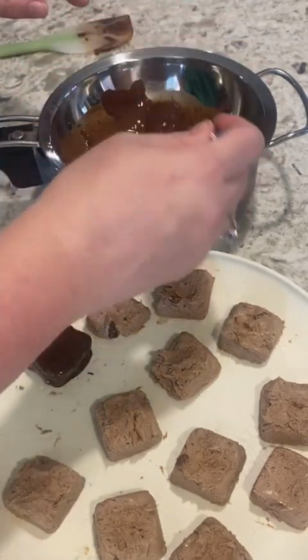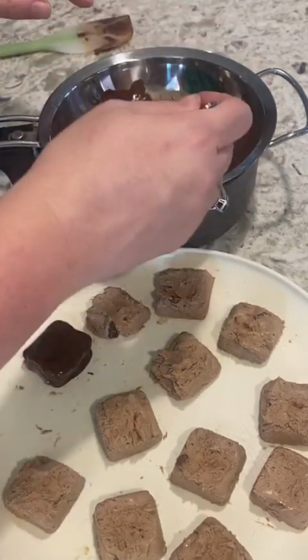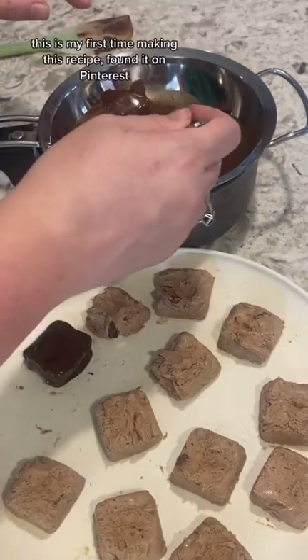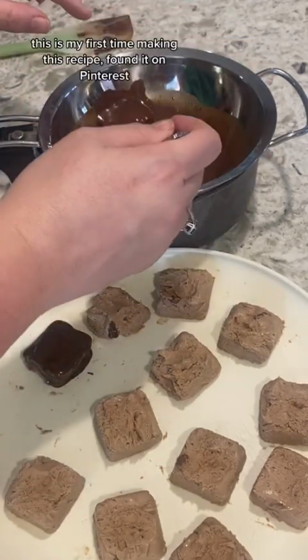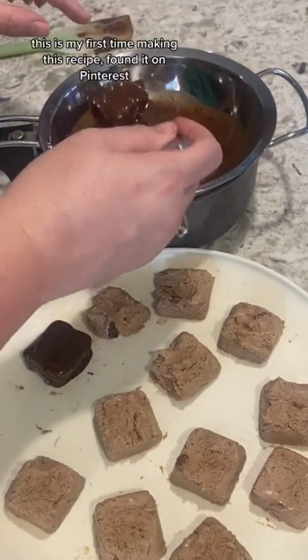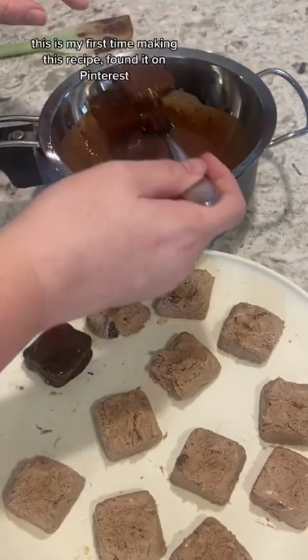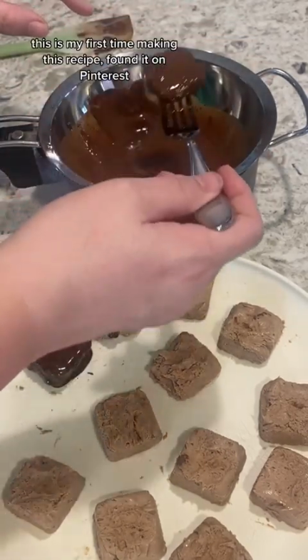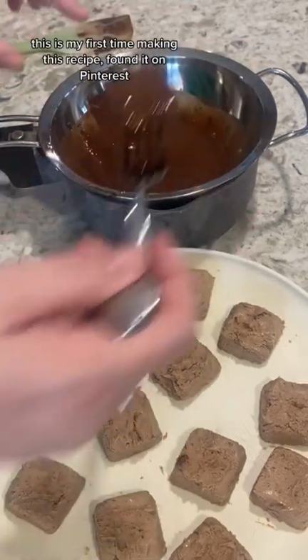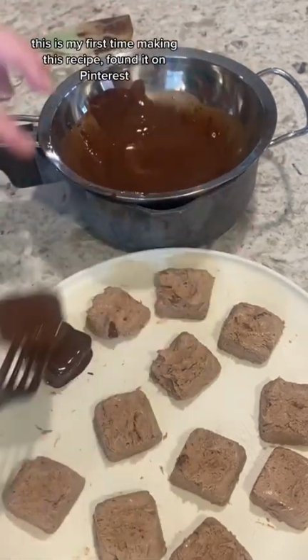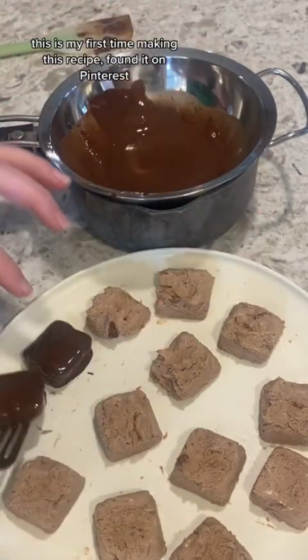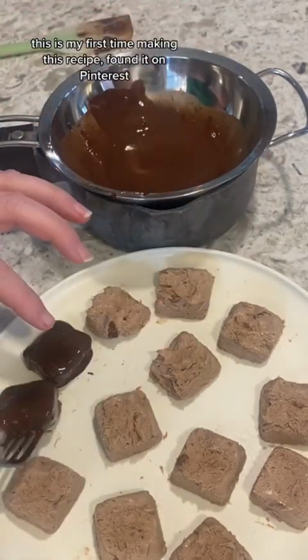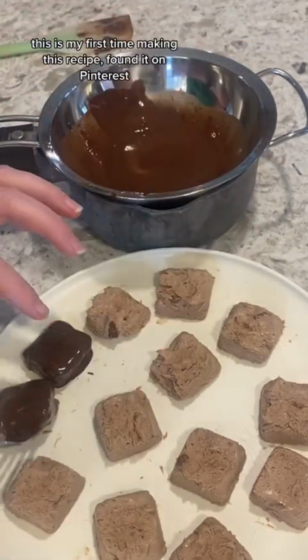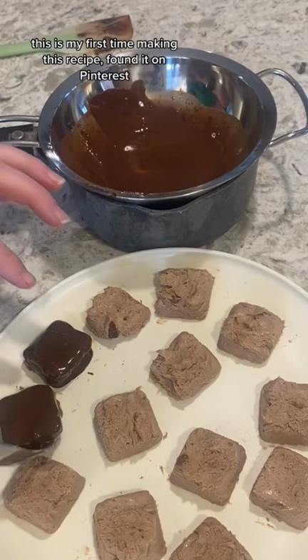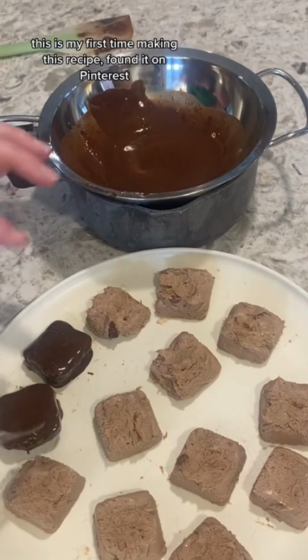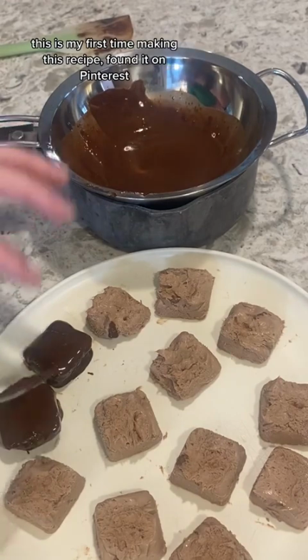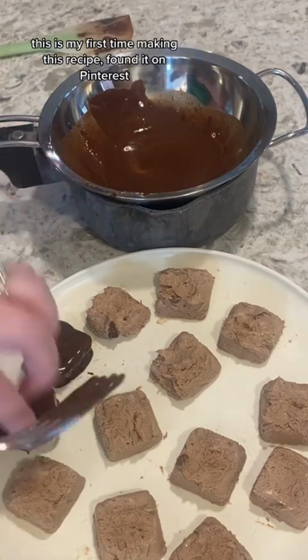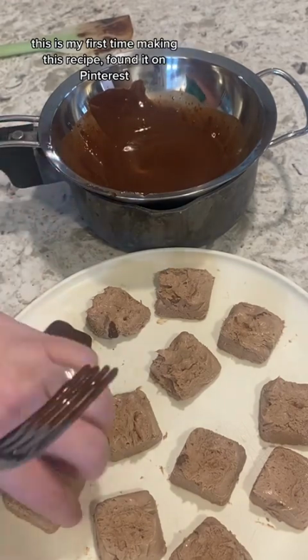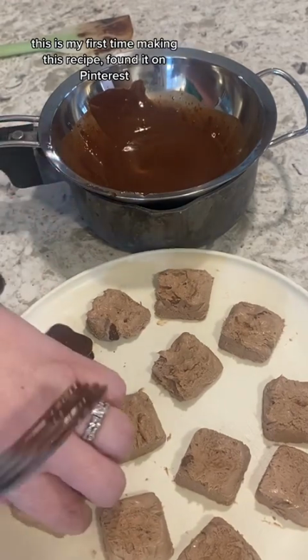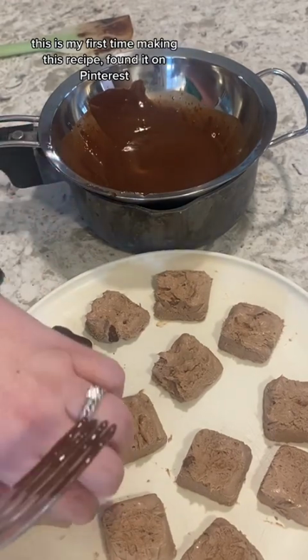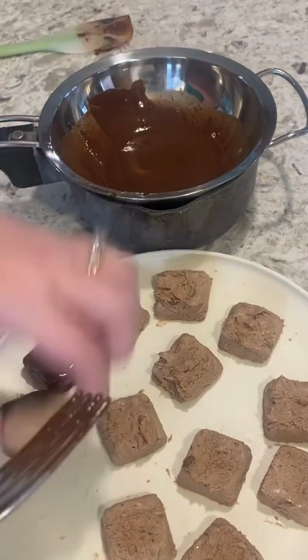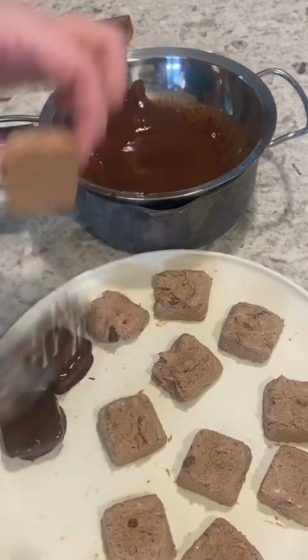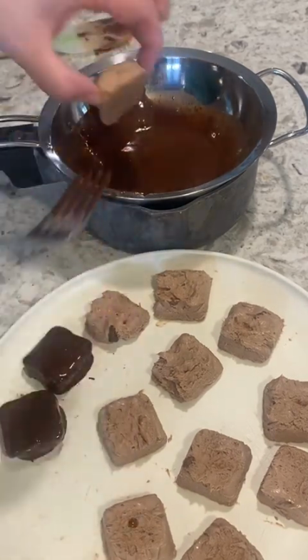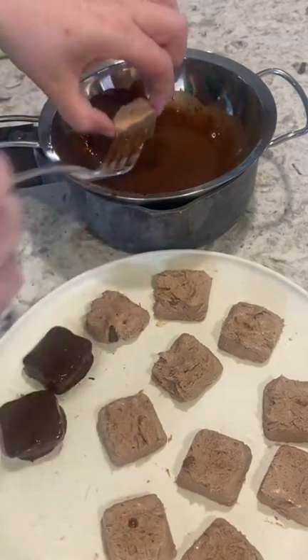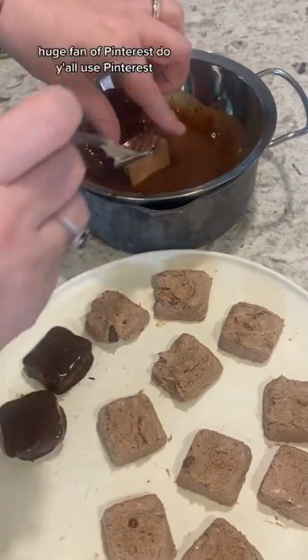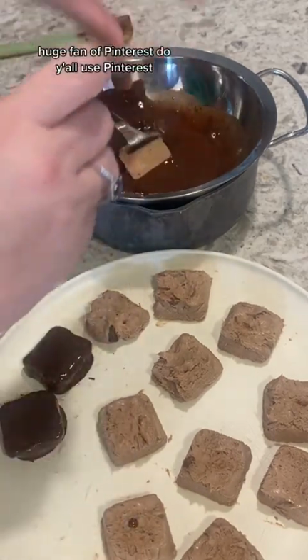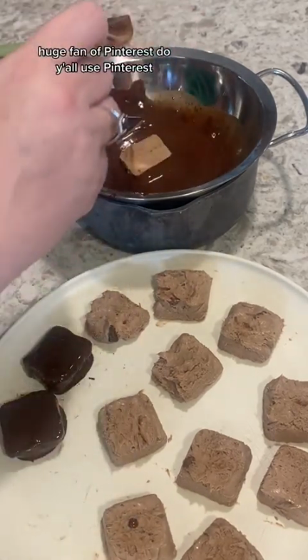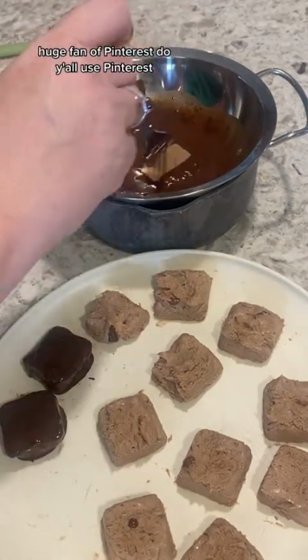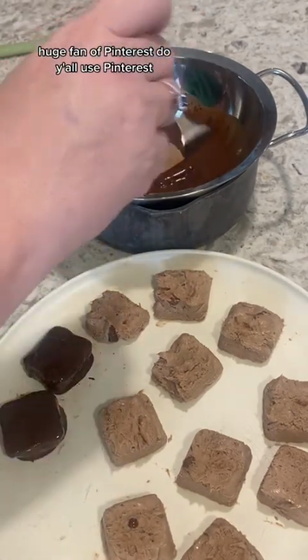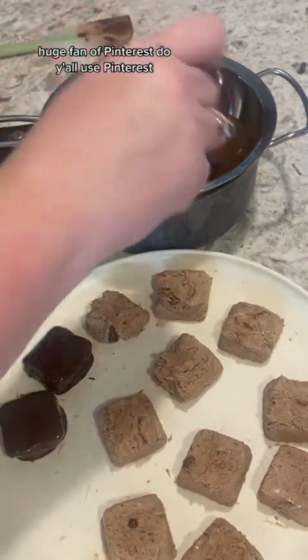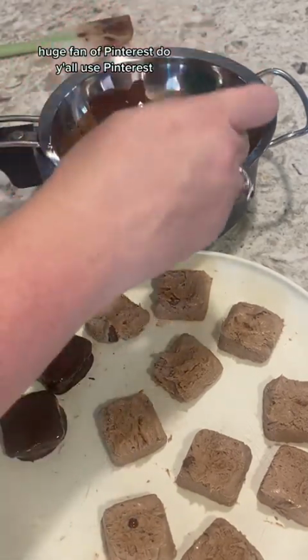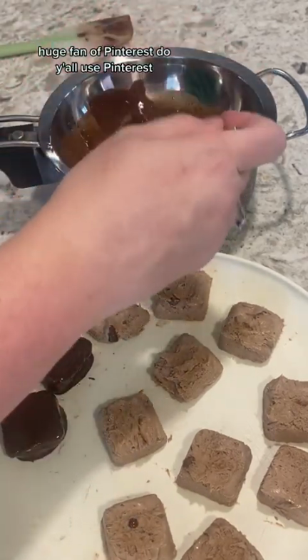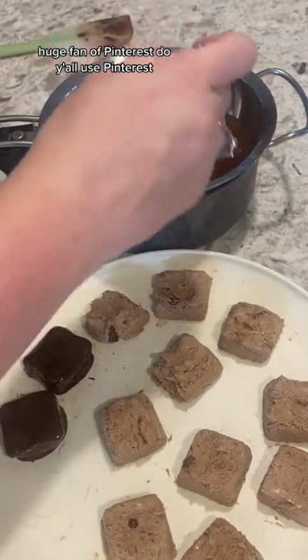This is my first time making this recipe — I found it on Pinterest. I'm a huge fan of Pinterest. Do y'all use Pinterest?